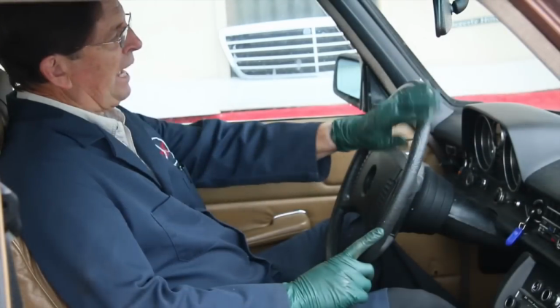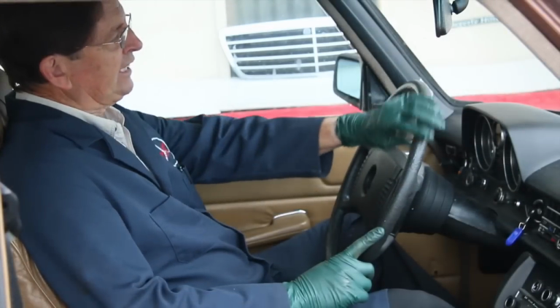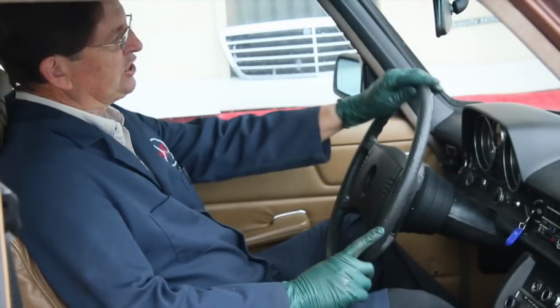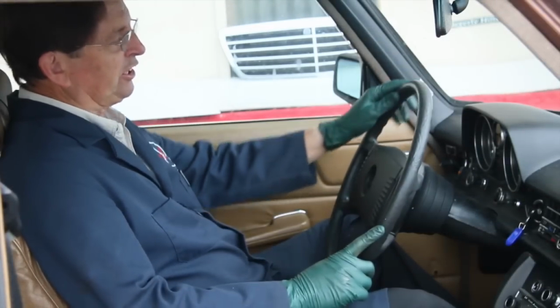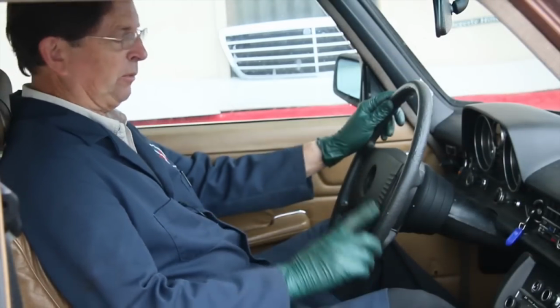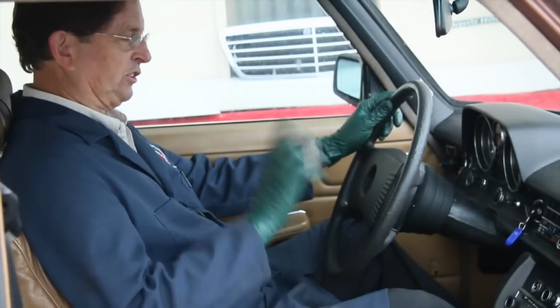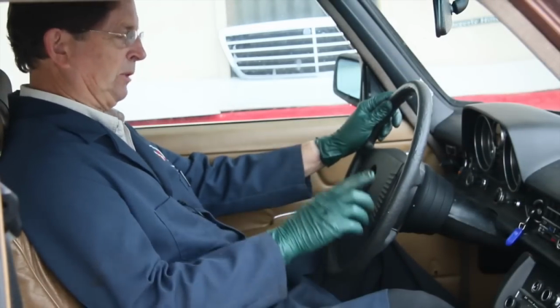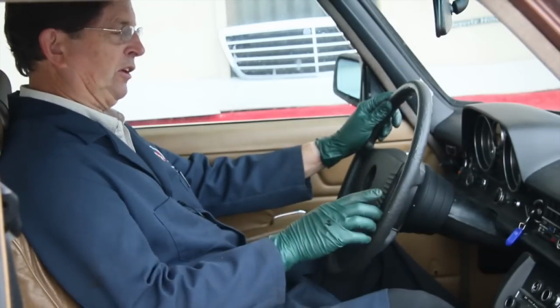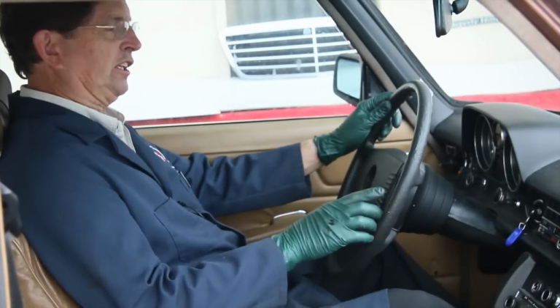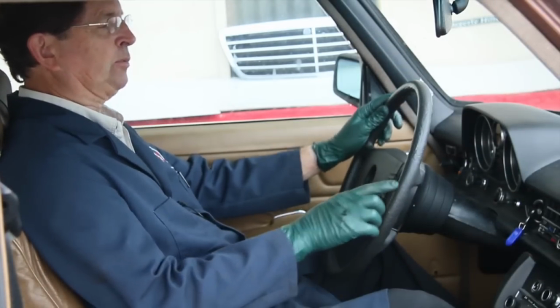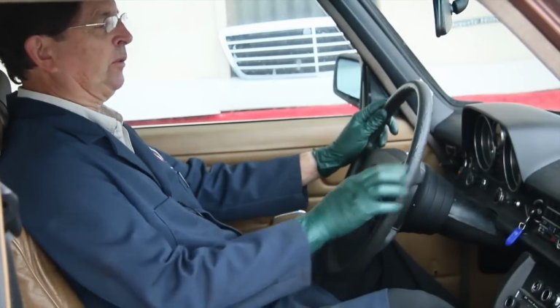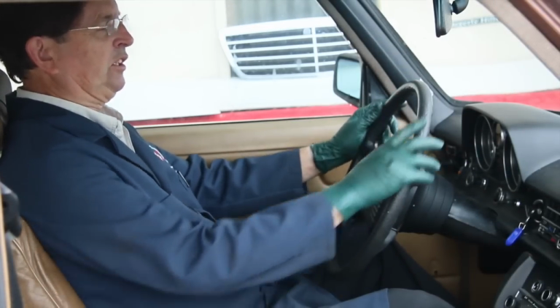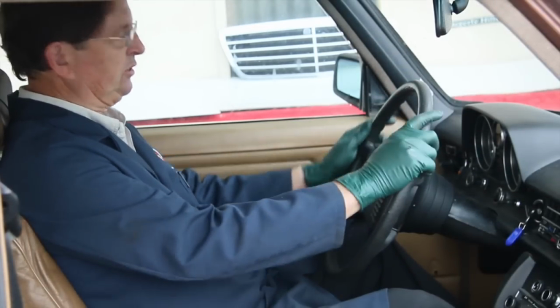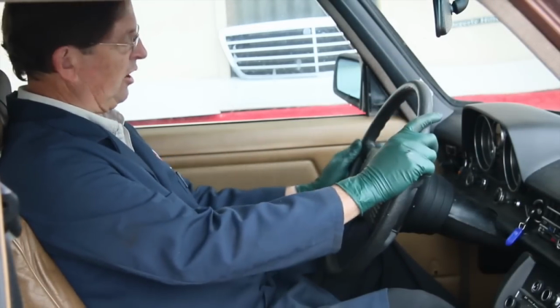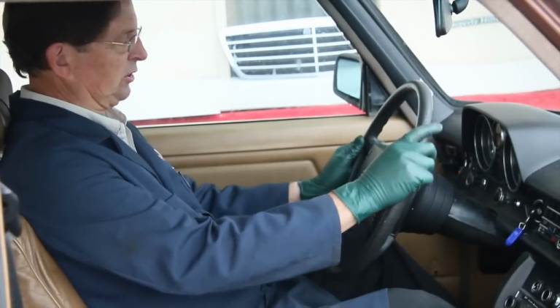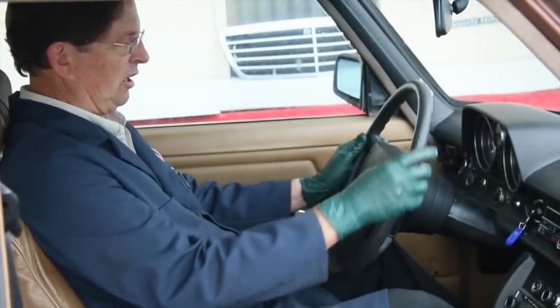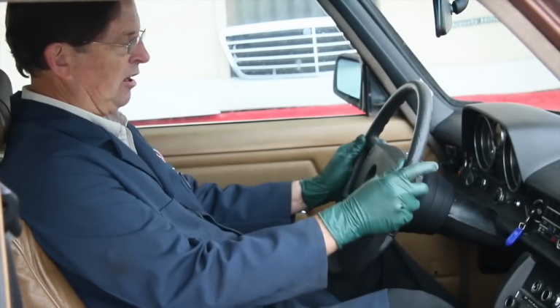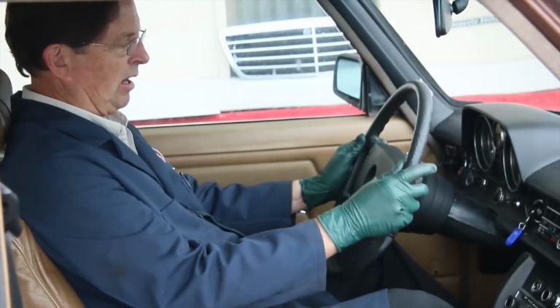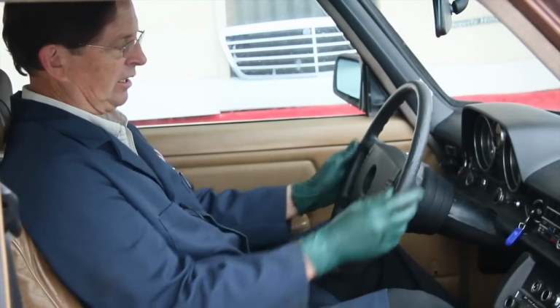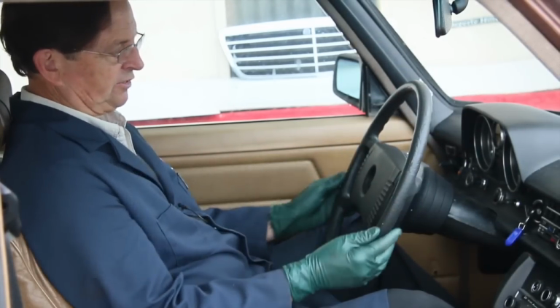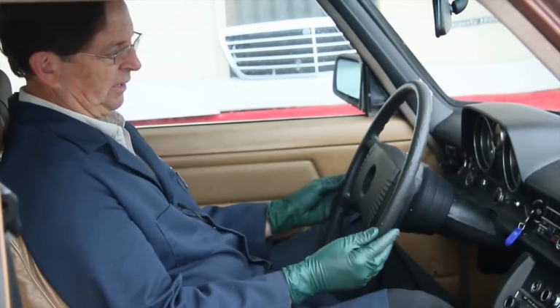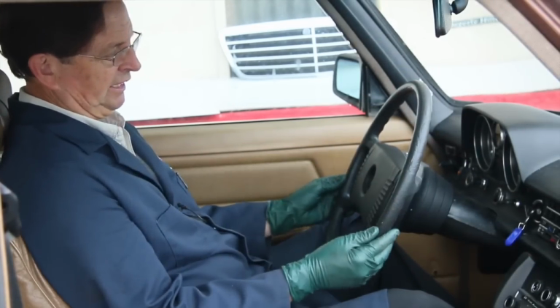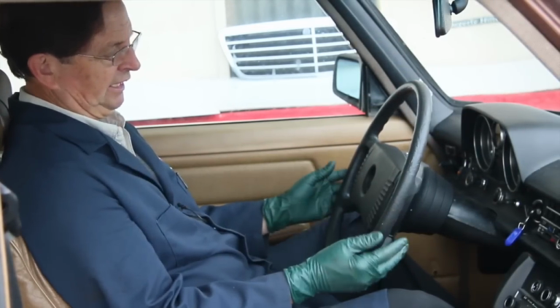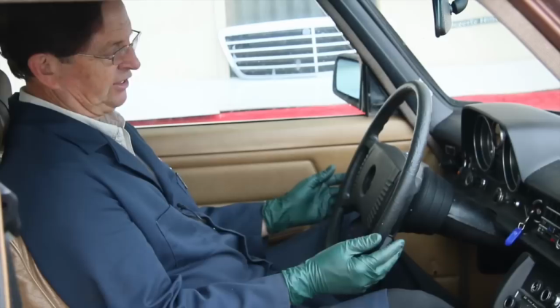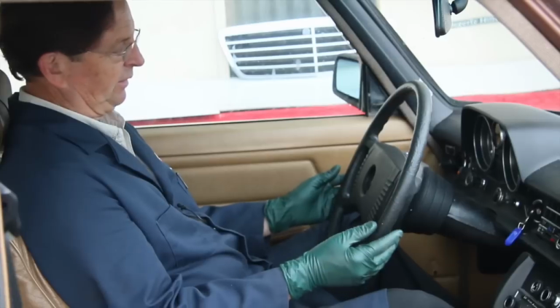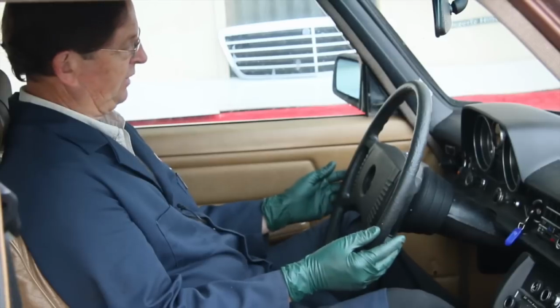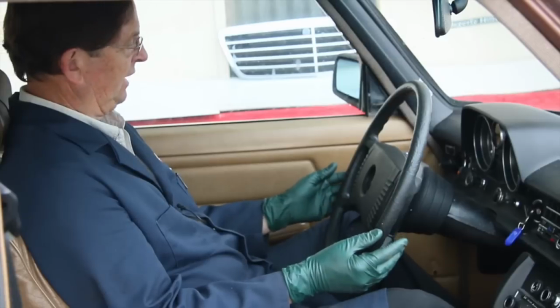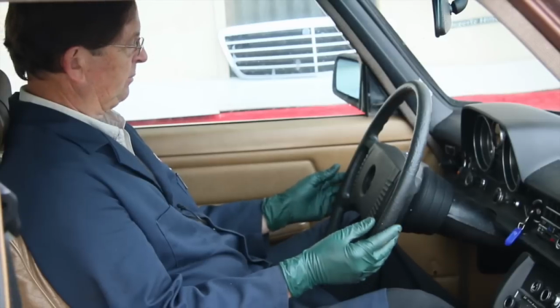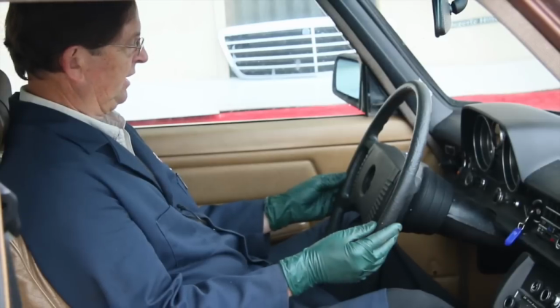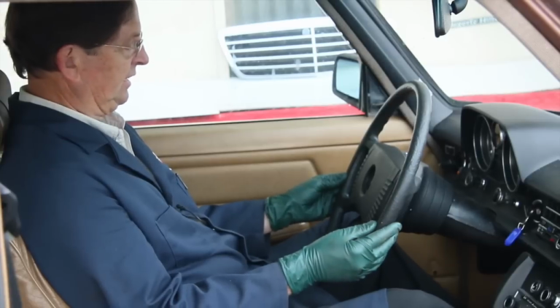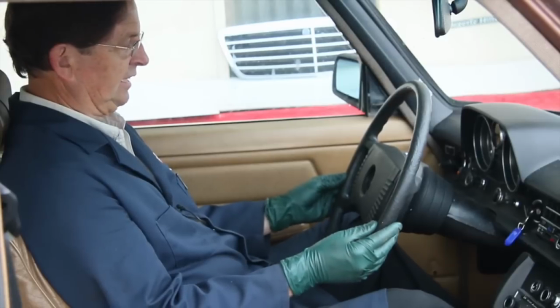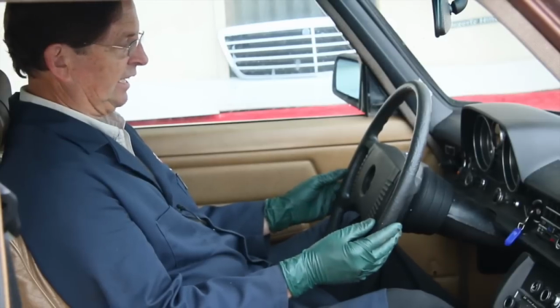Padded steering wheels, similar to this one, were used in almost all models from 1975 up to 1995.